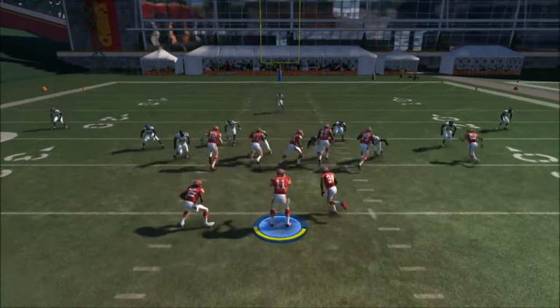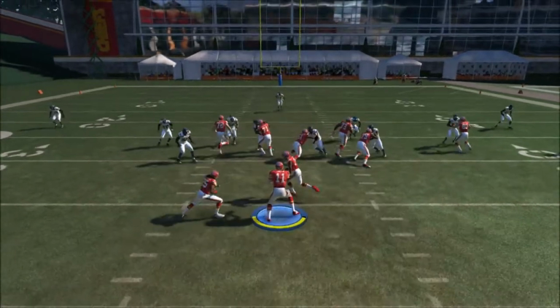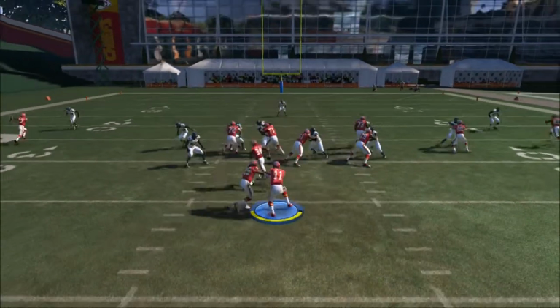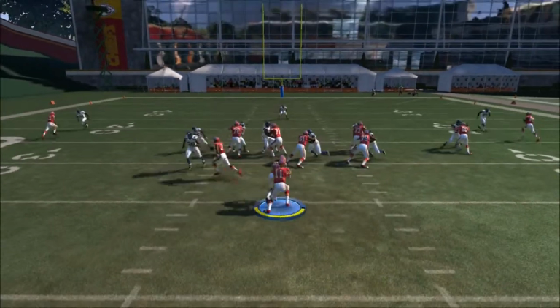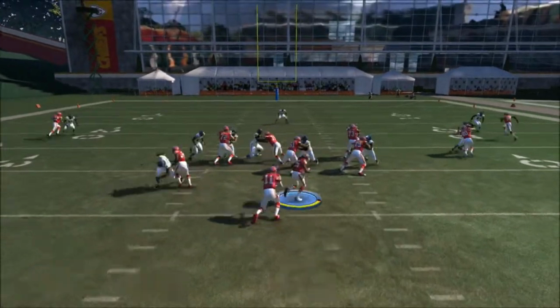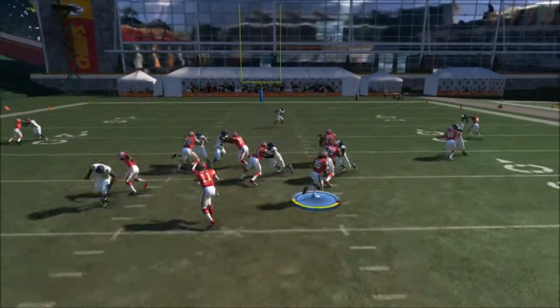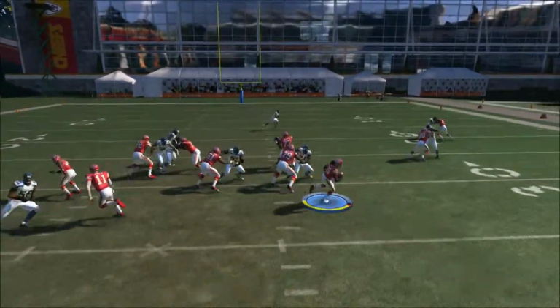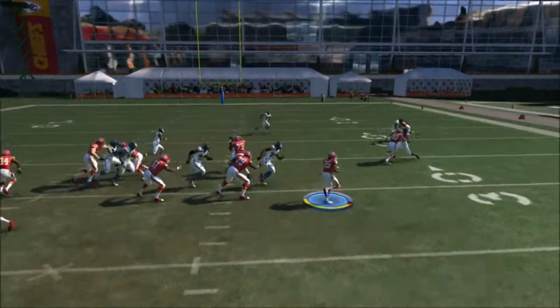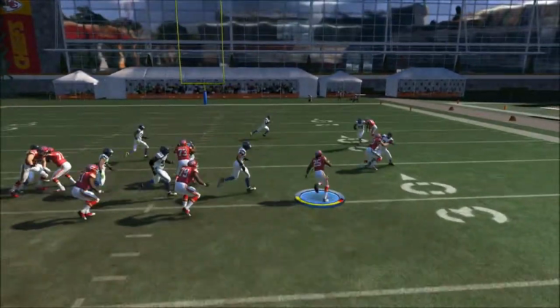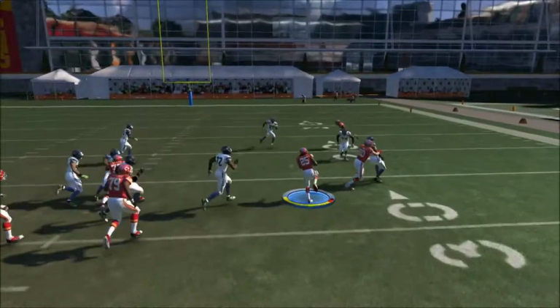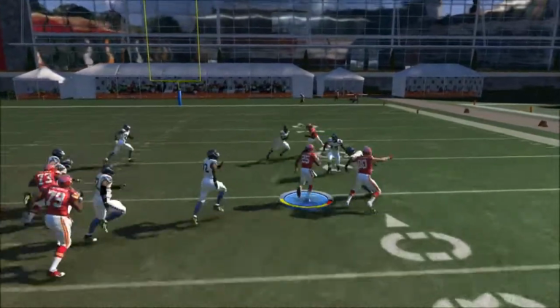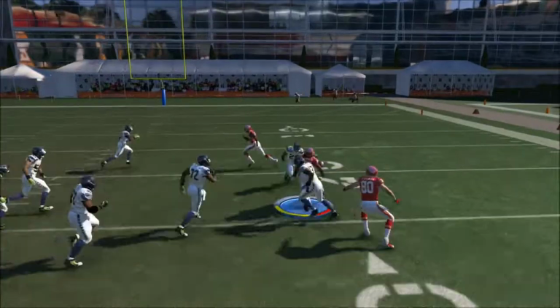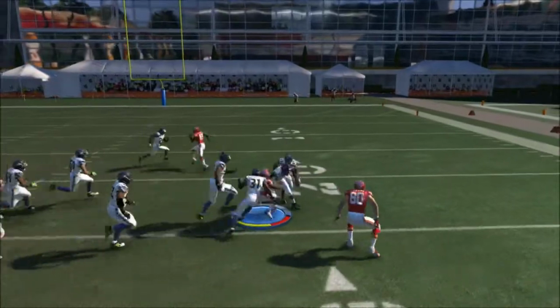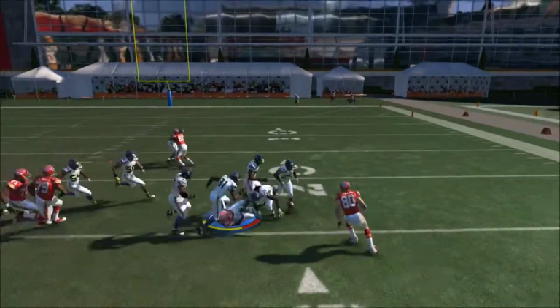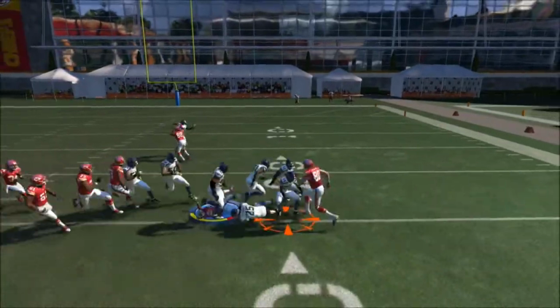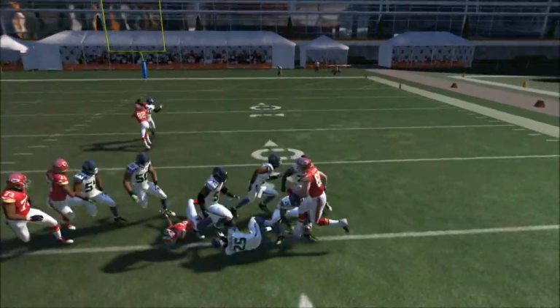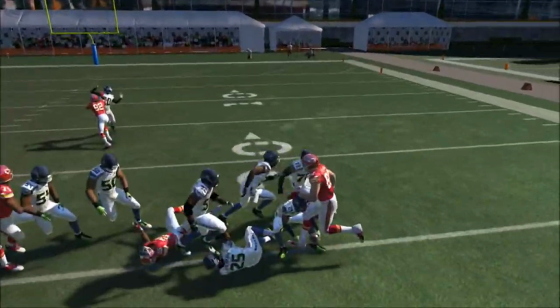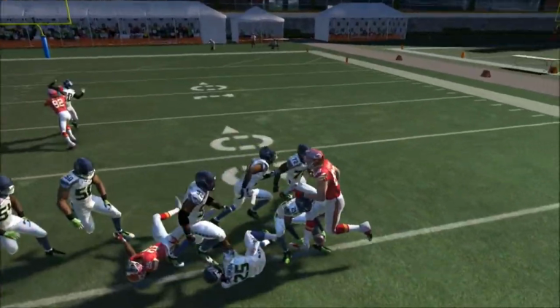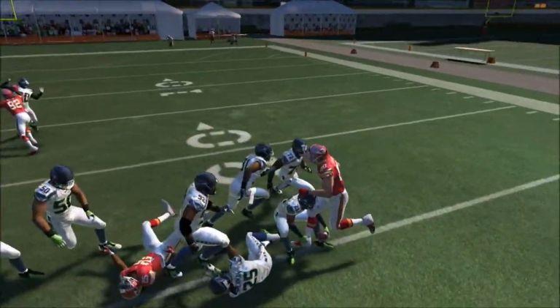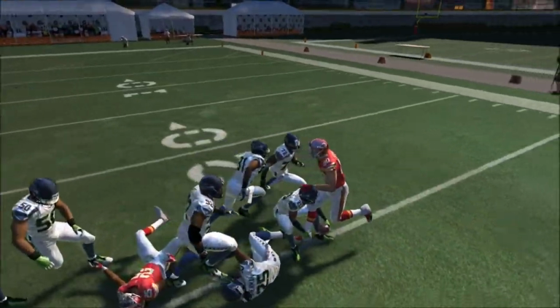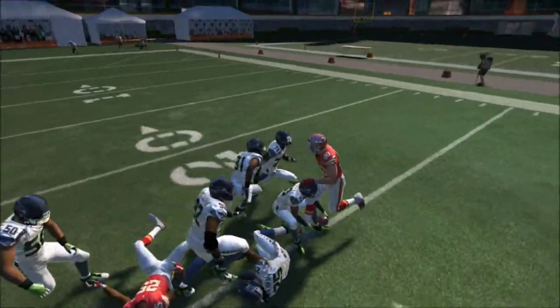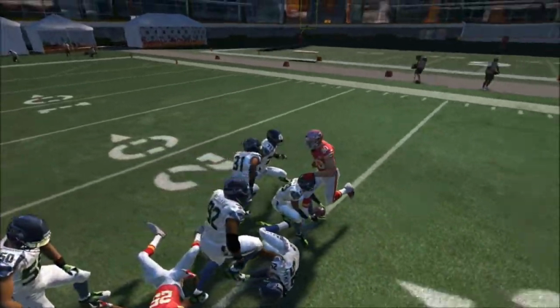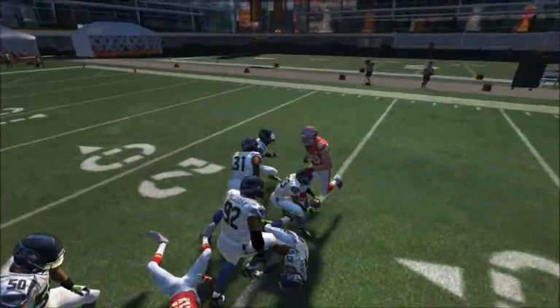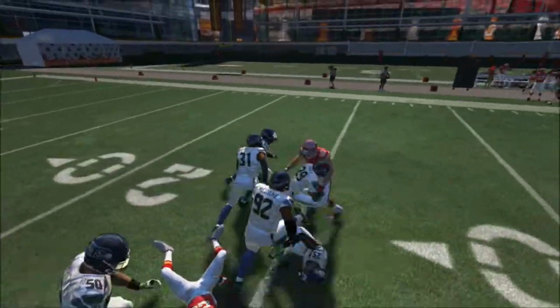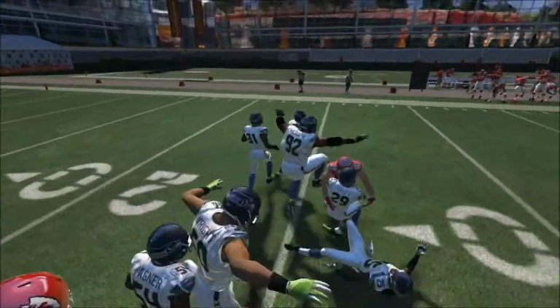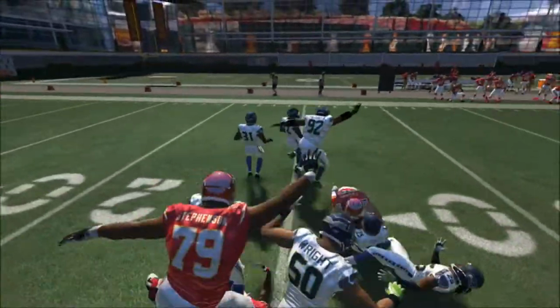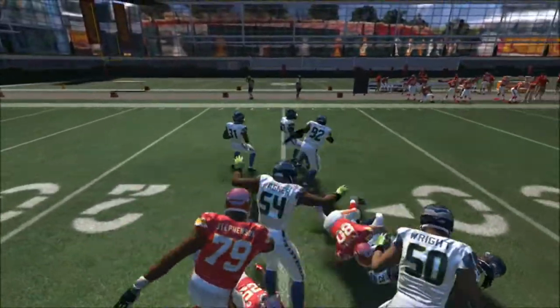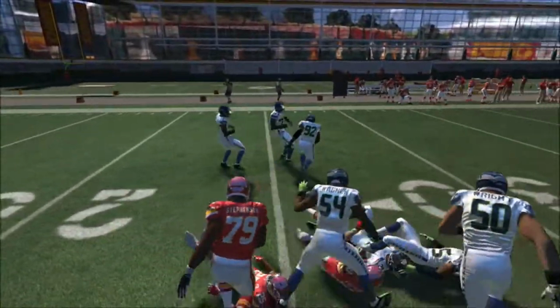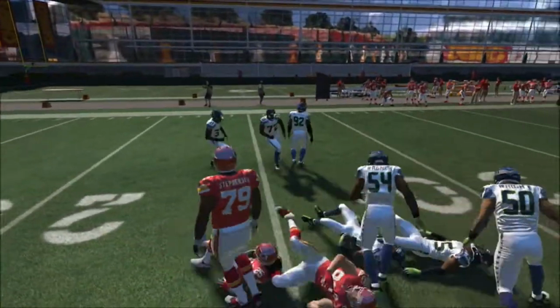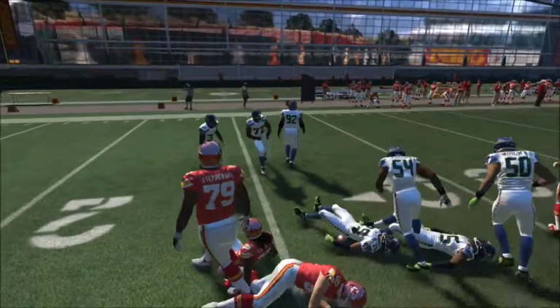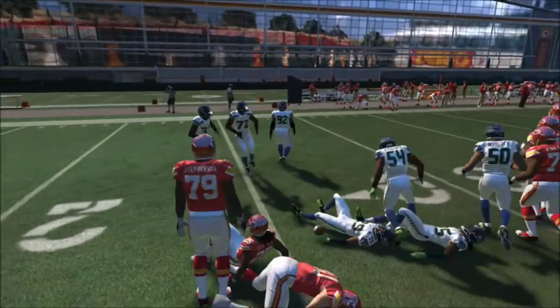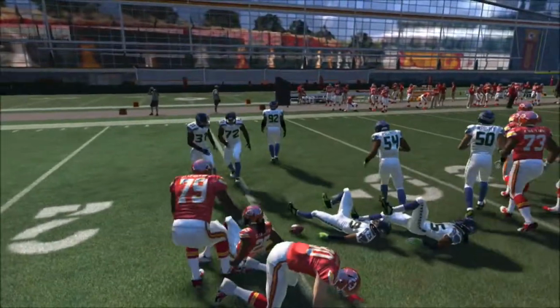Once you're set up, cut it to the outside. If you see it open in the middle, go ahead and cut it to the inside — you're going to get nice yardage every time.